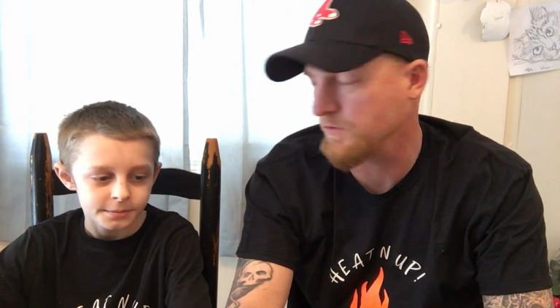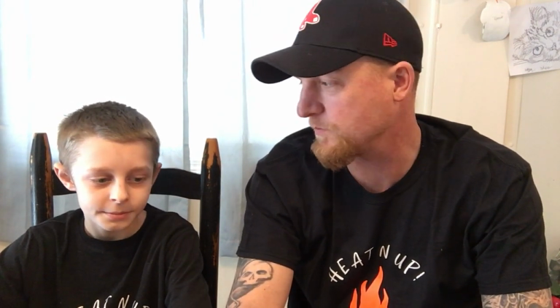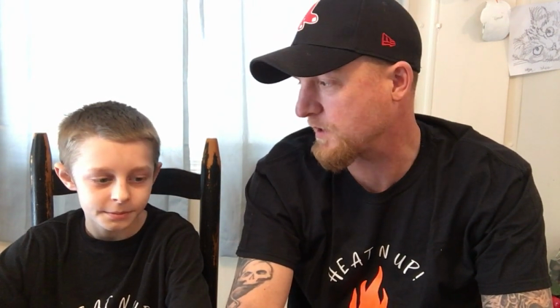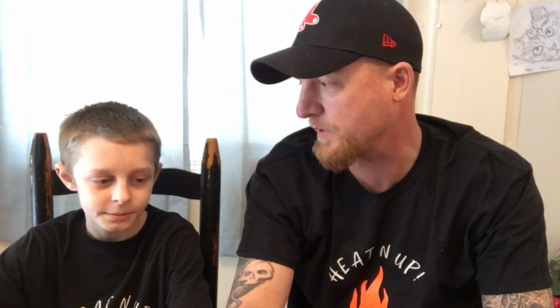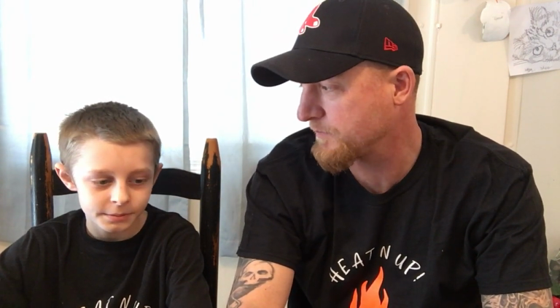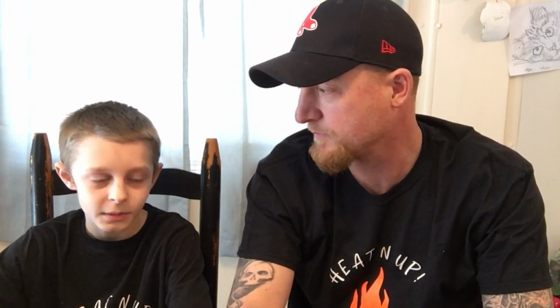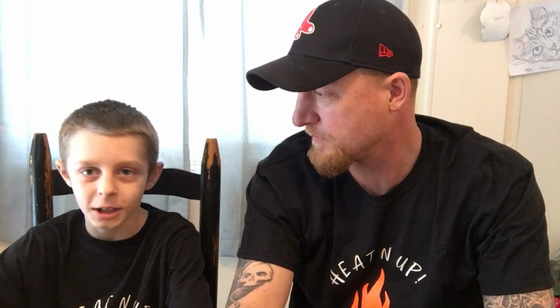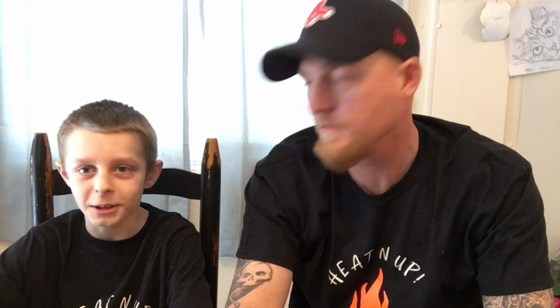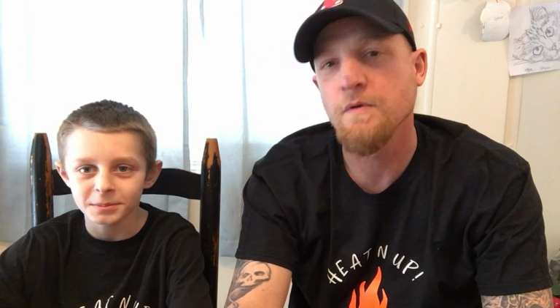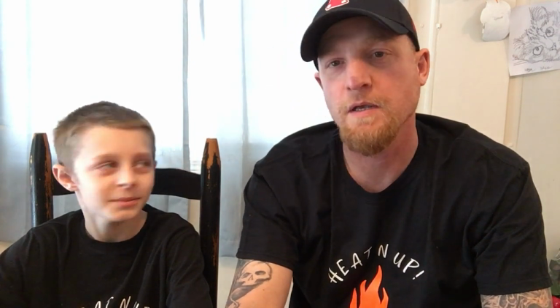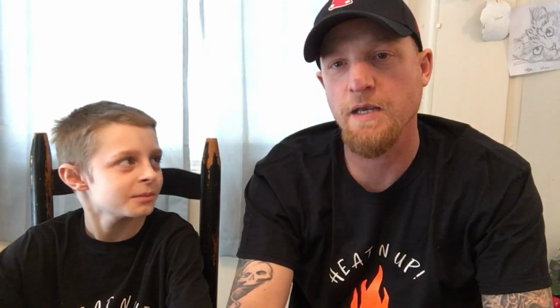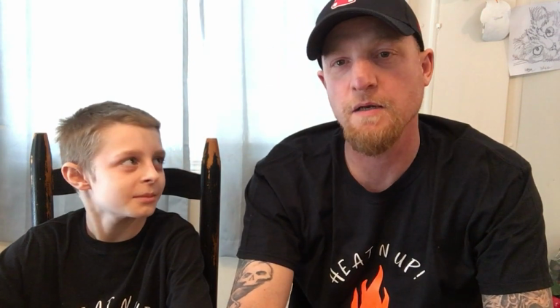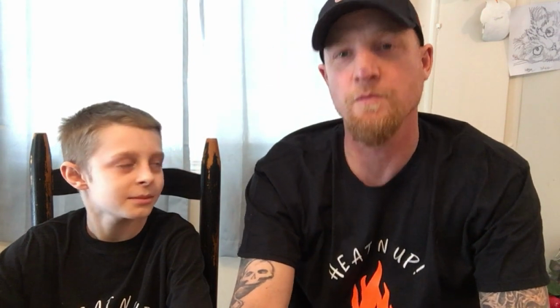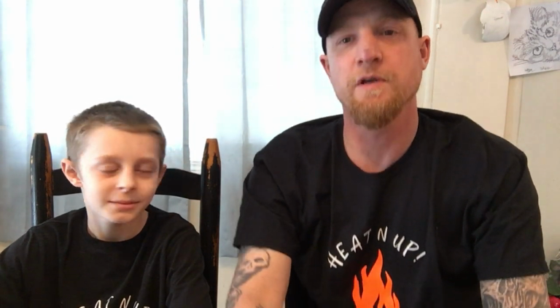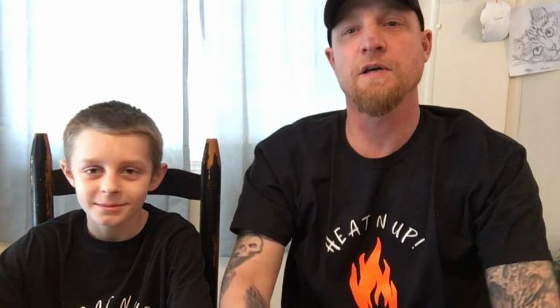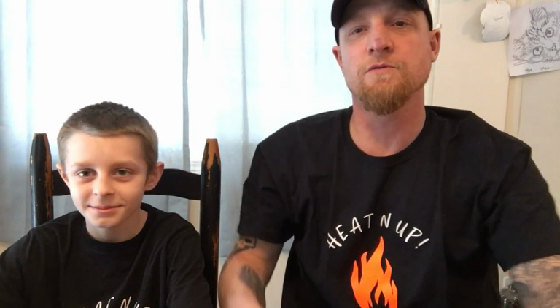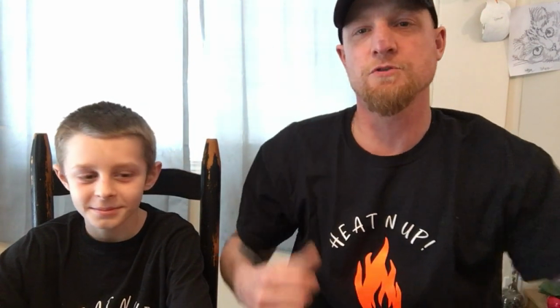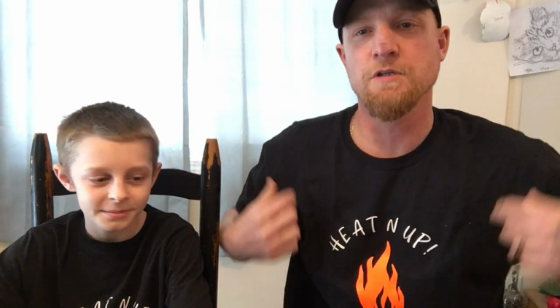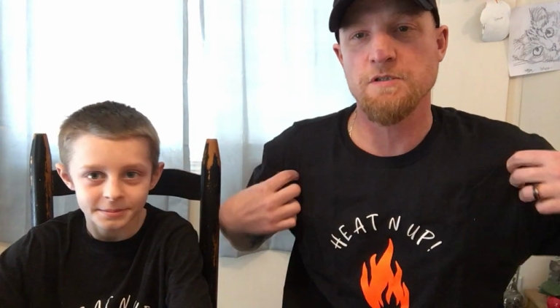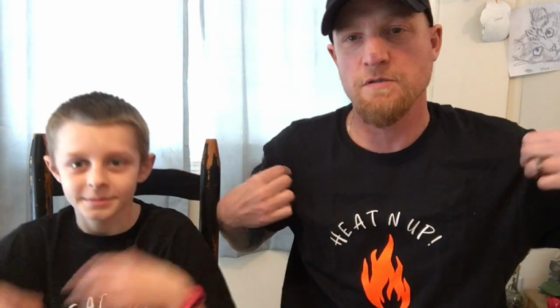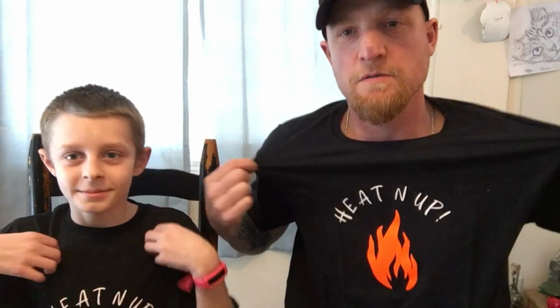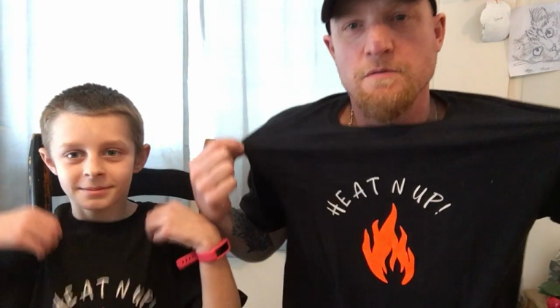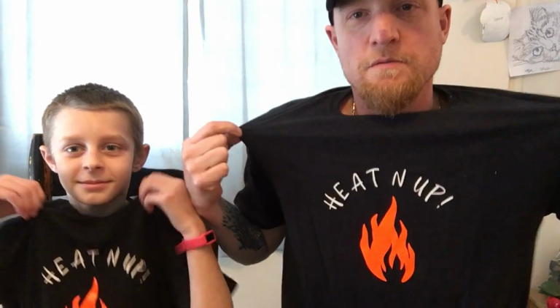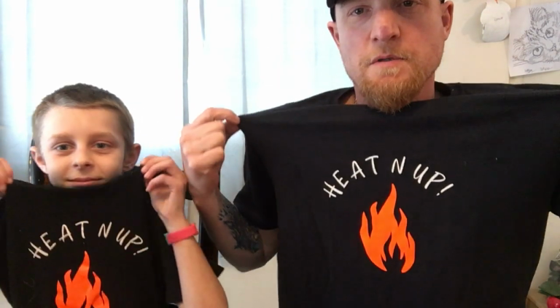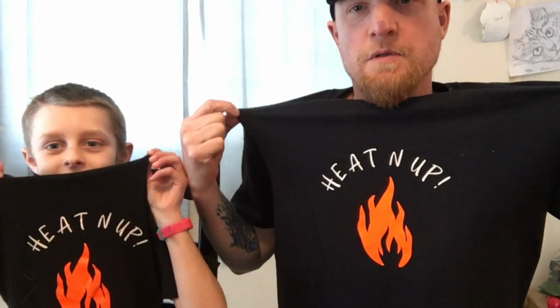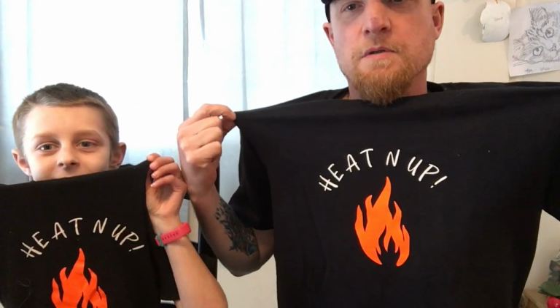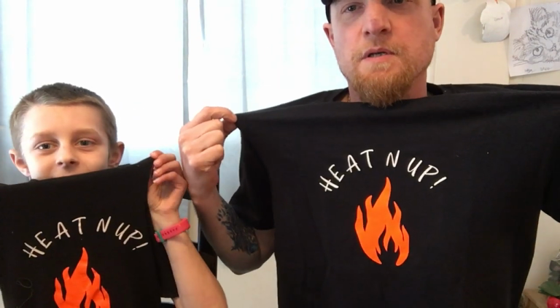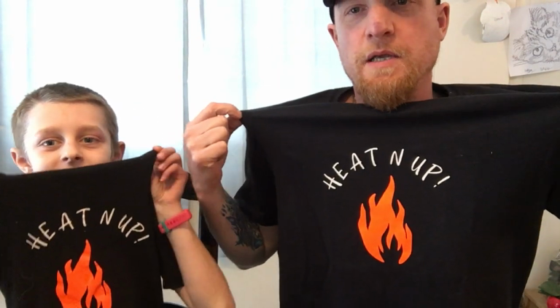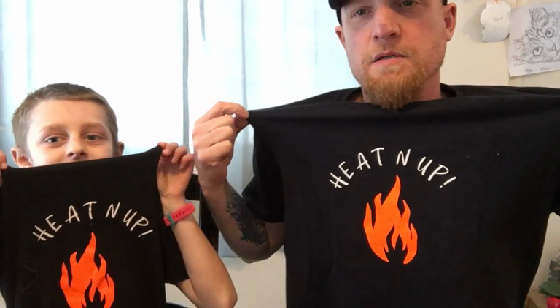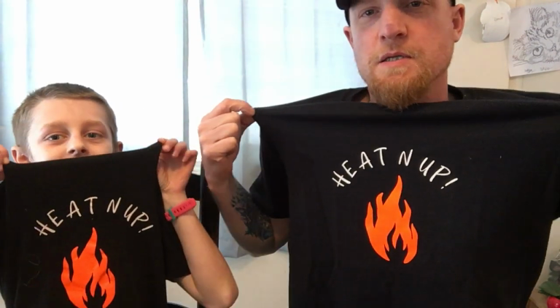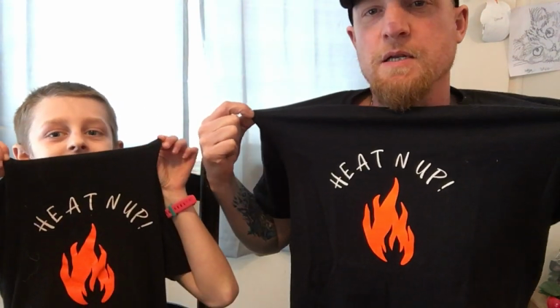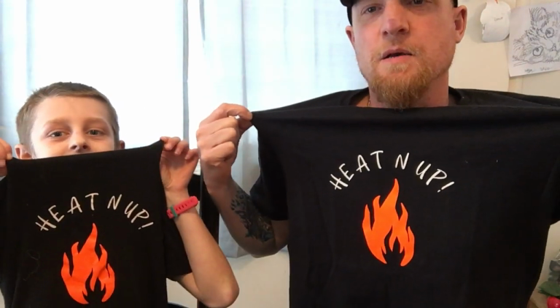Where are we? Heating up. We even got cool shirts. Heating up.